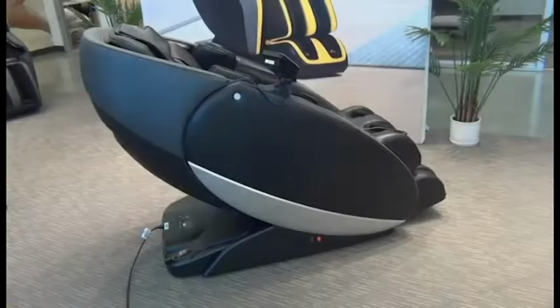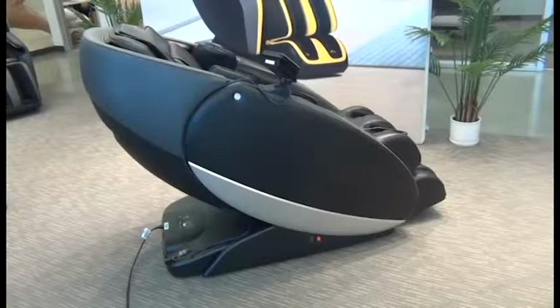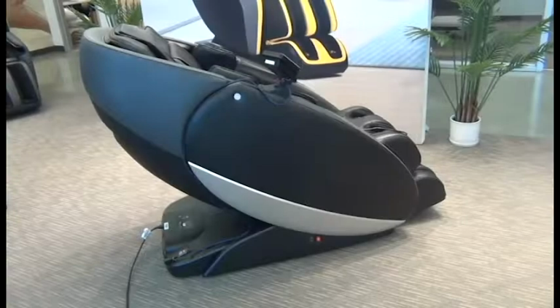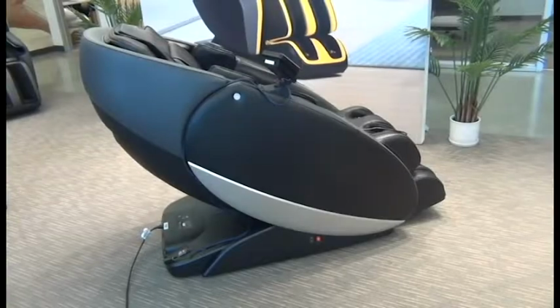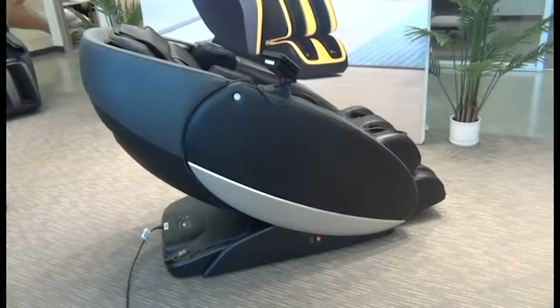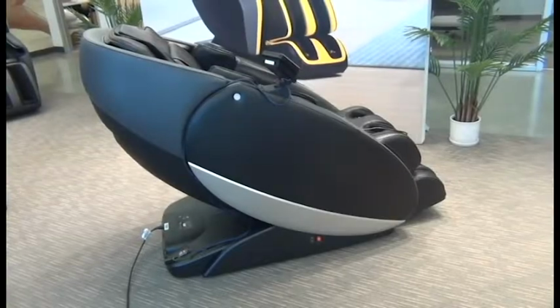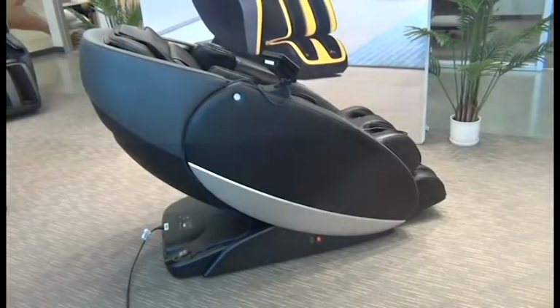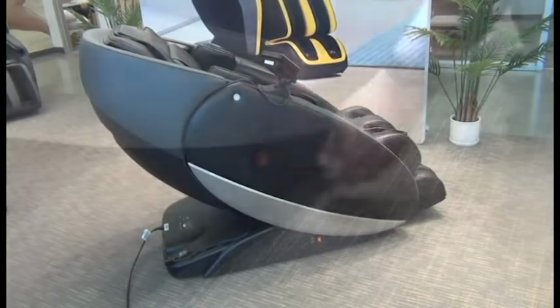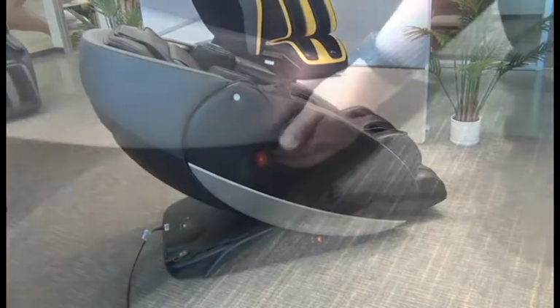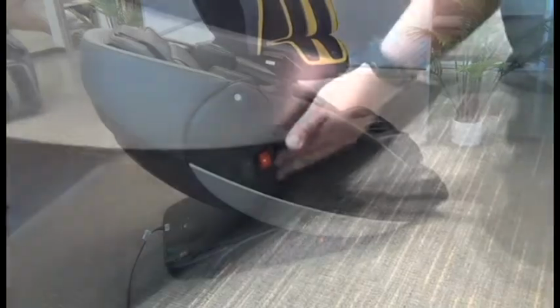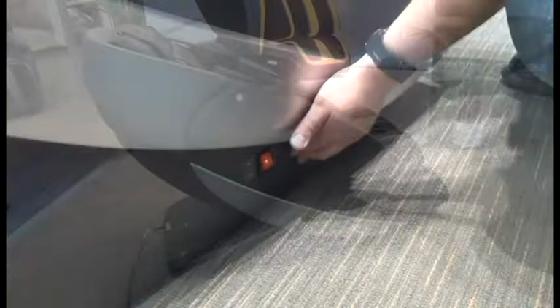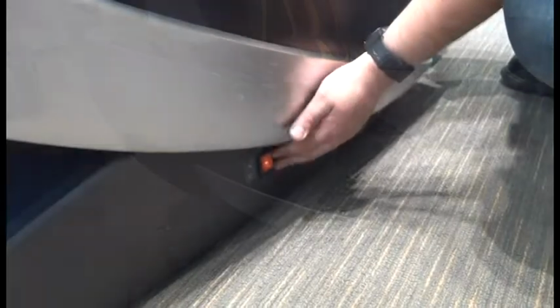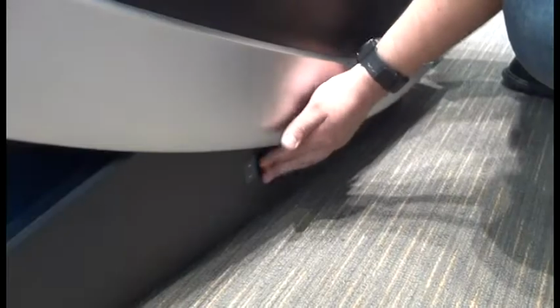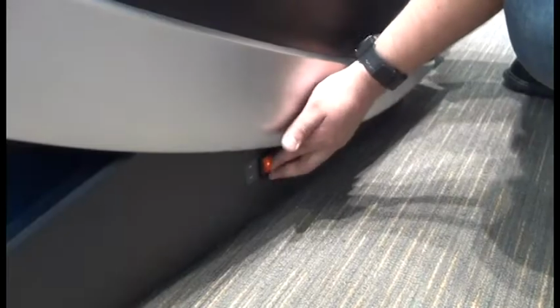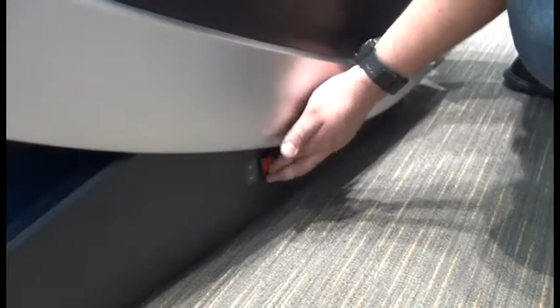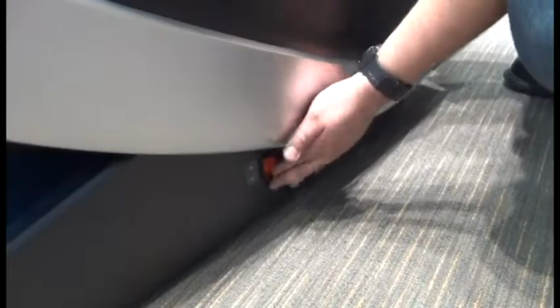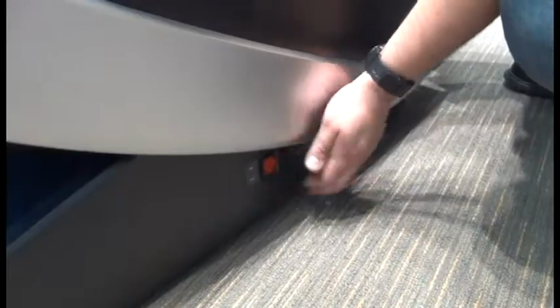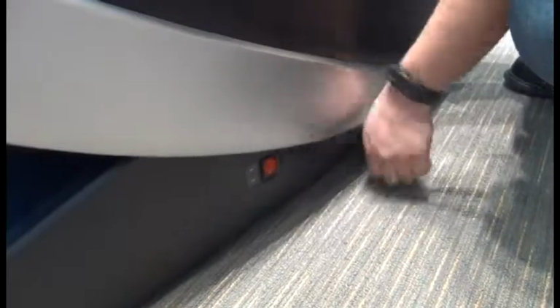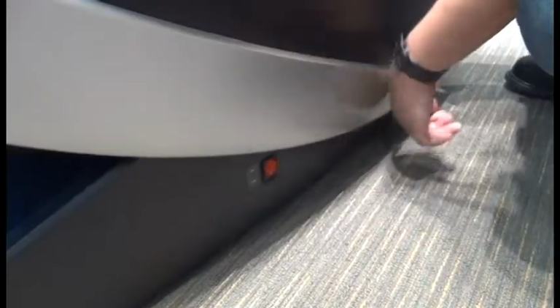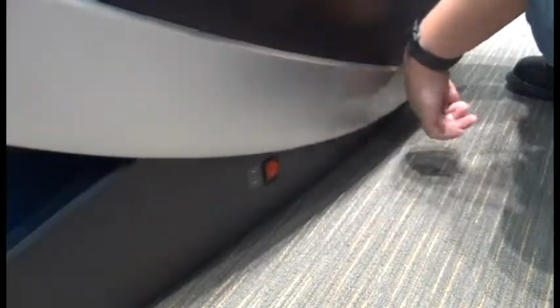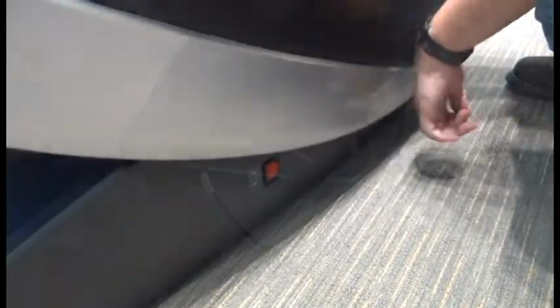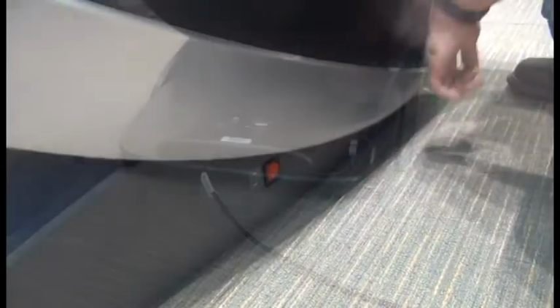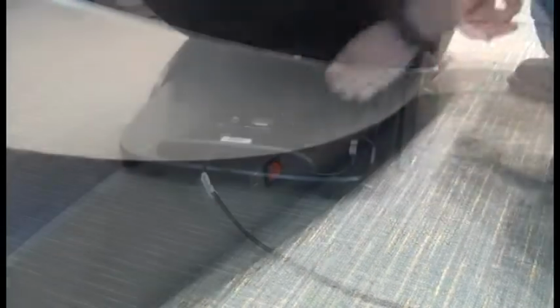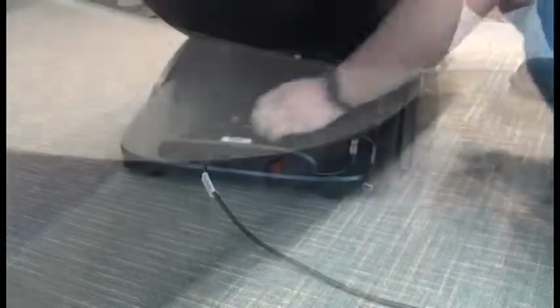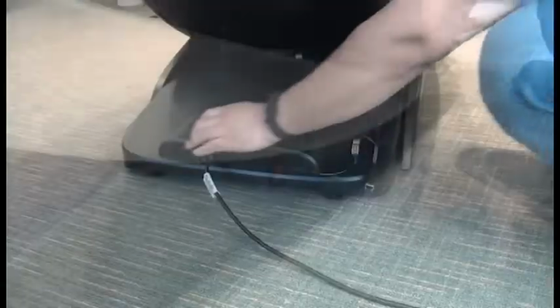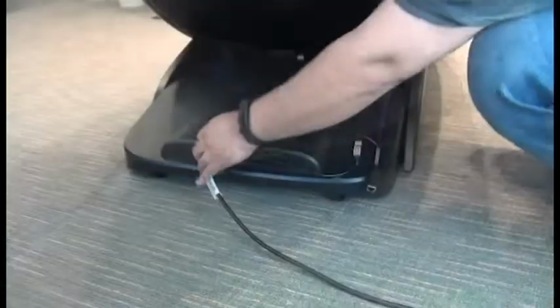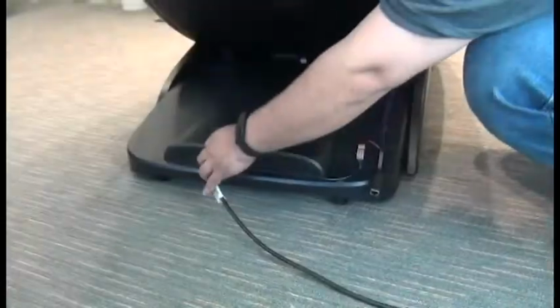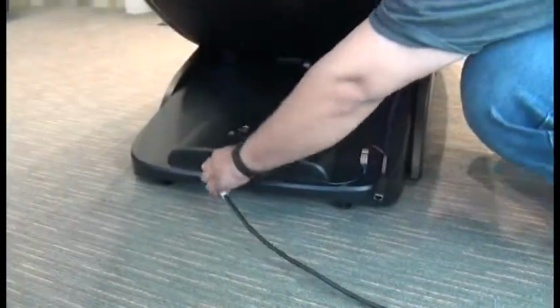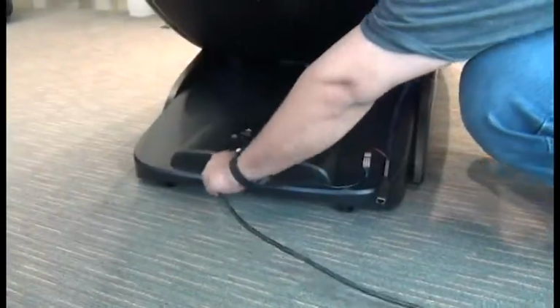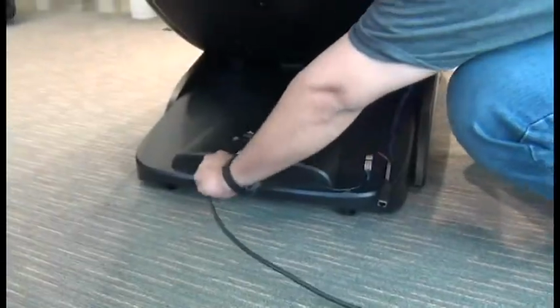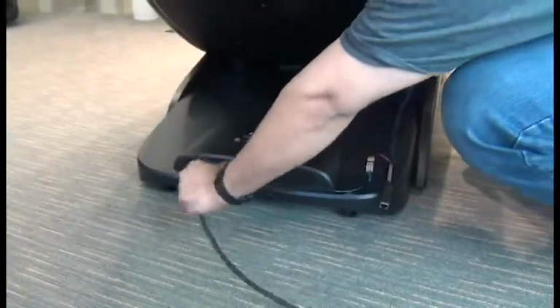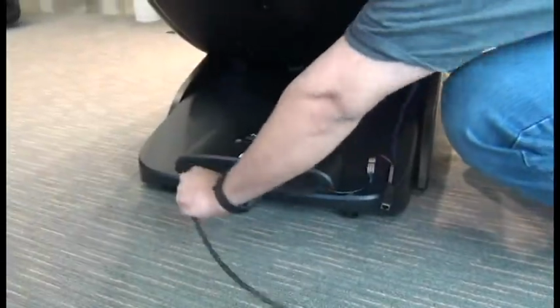To replace the sound PCB, the first thing we need to do is power off the chair, then unplug it.